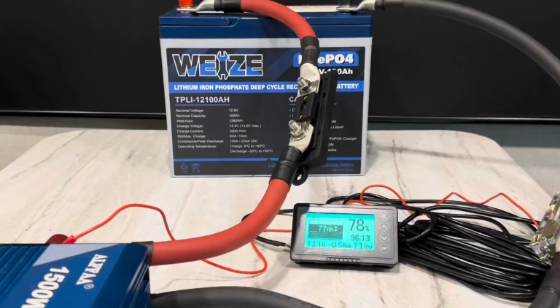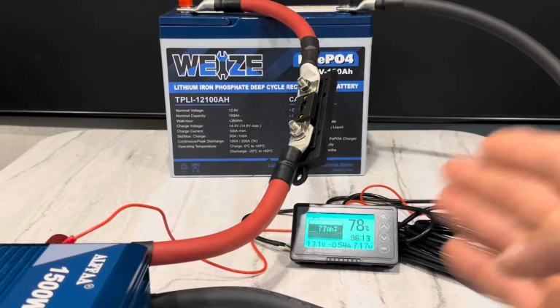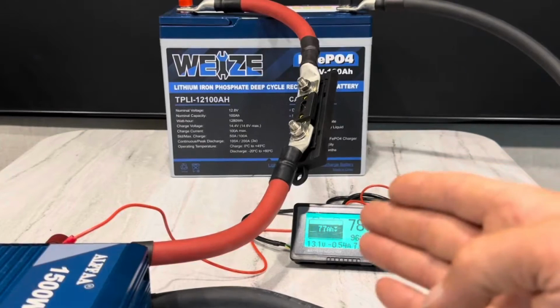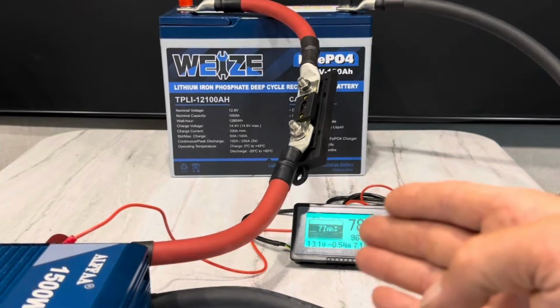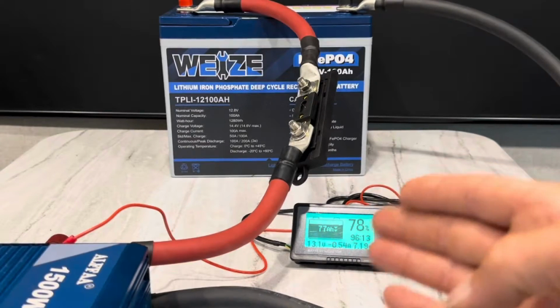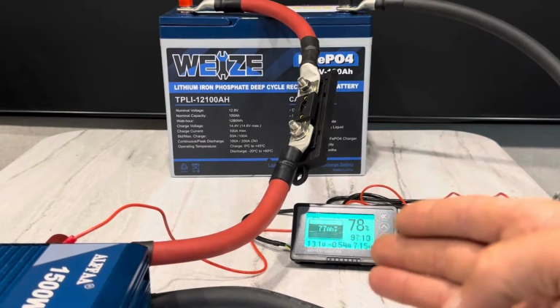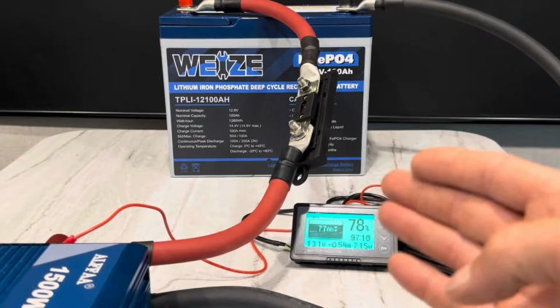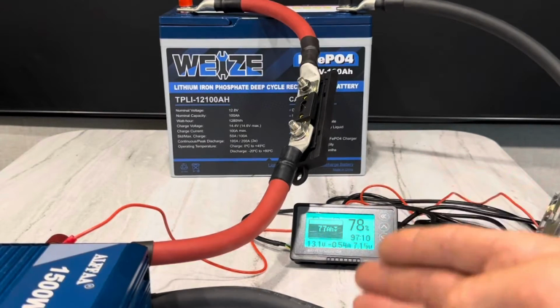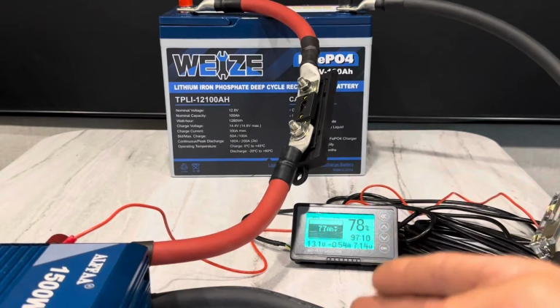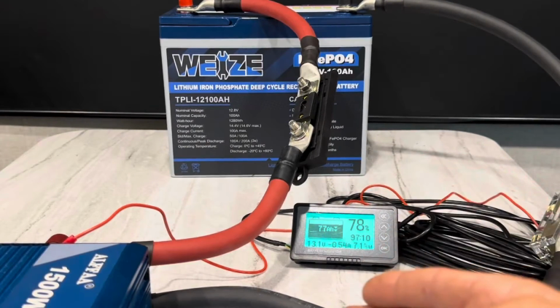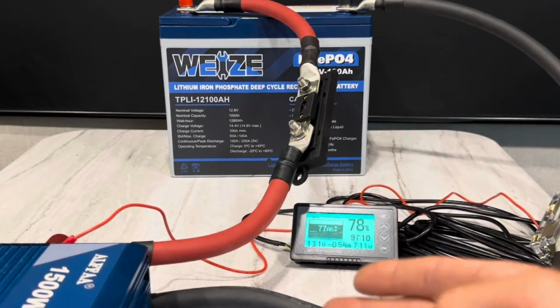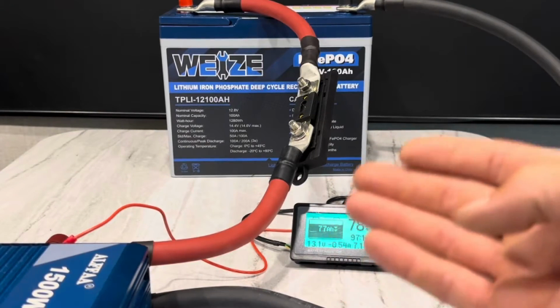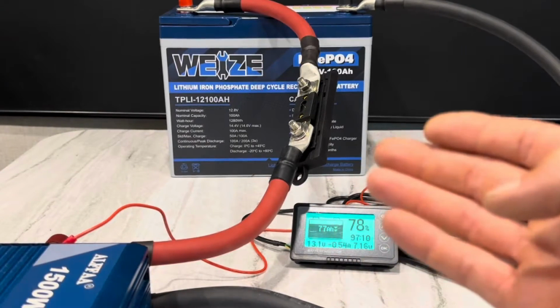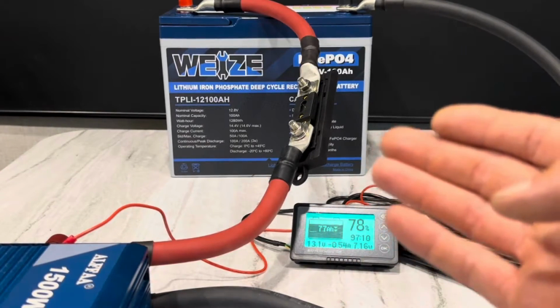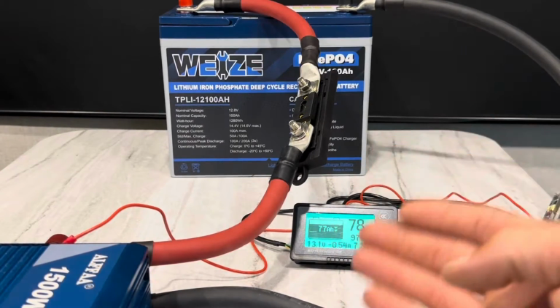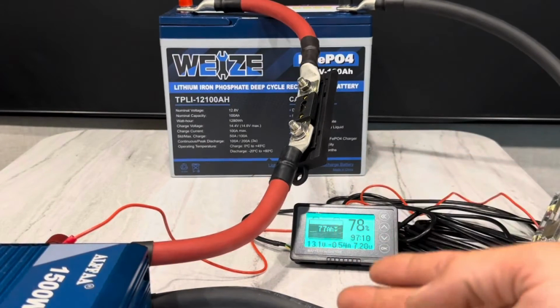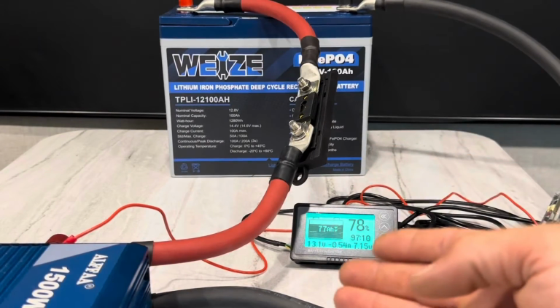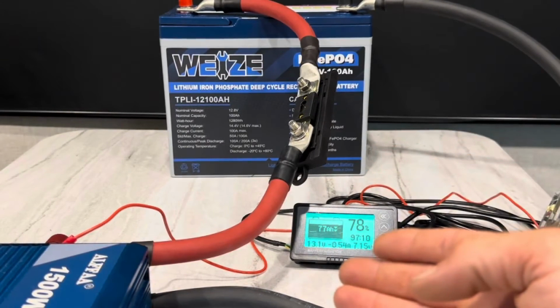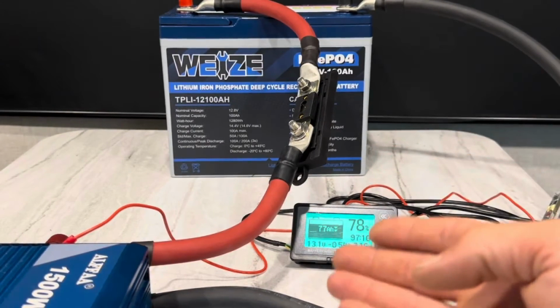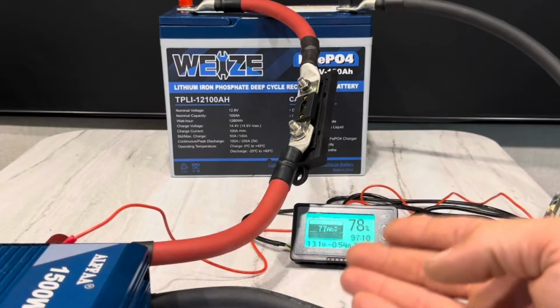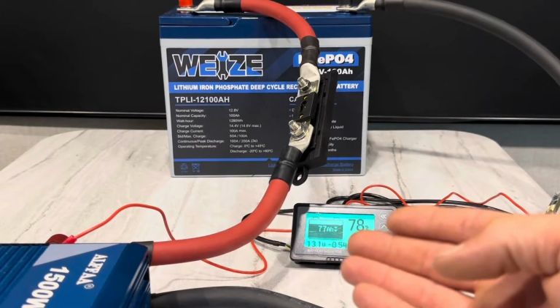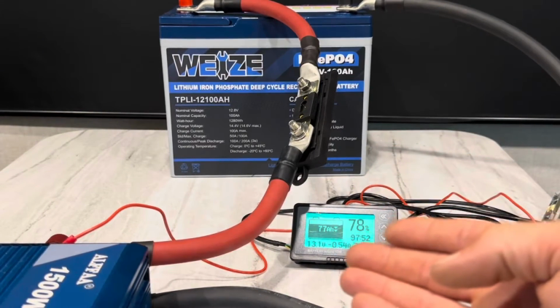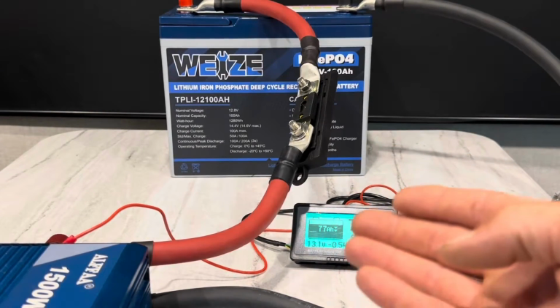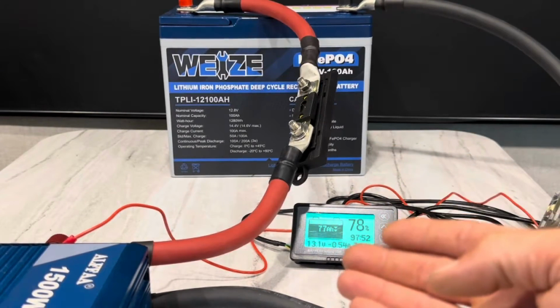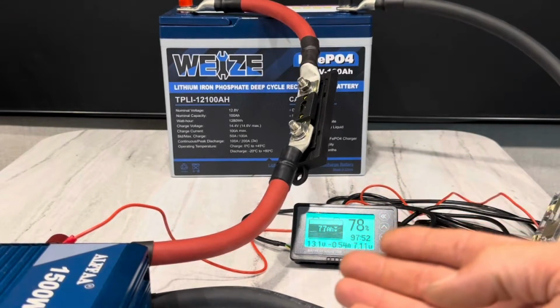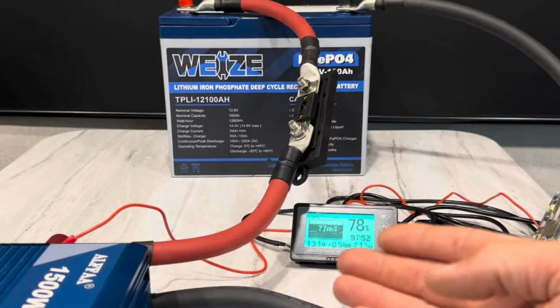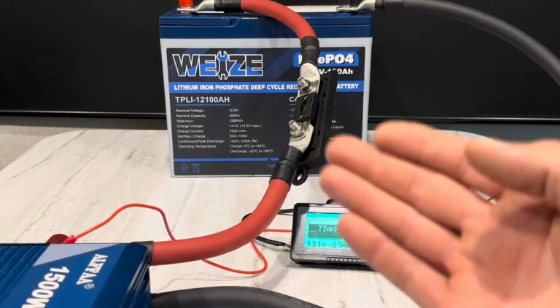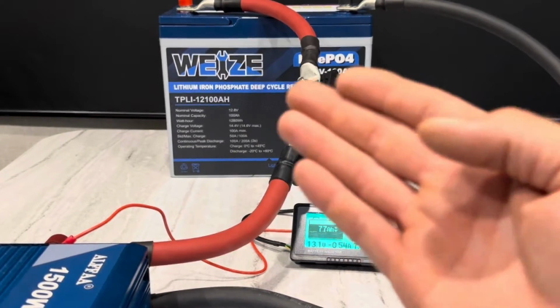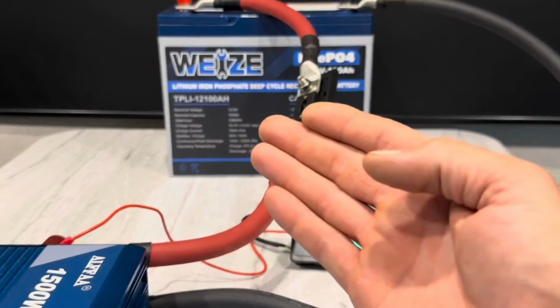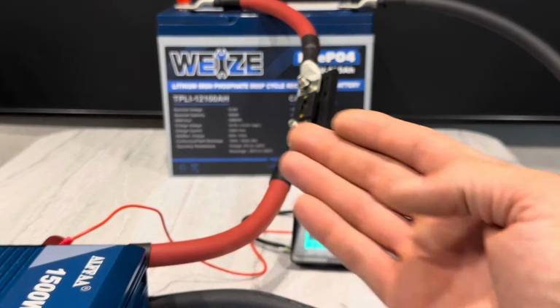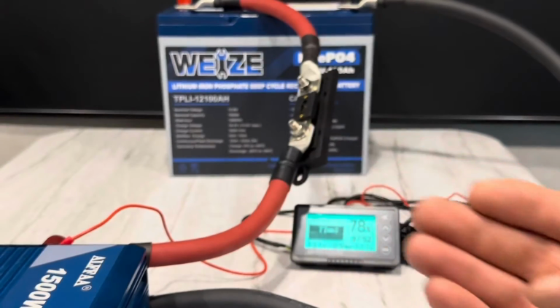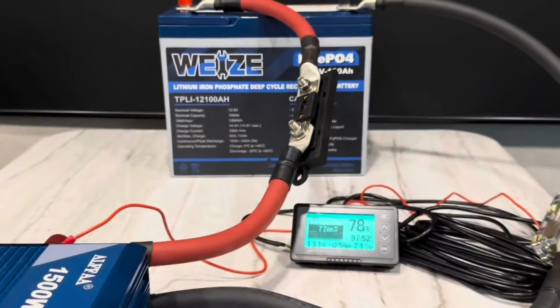It handled that load very well. That was over 10 minutes at 130 amps. Pretty strong.